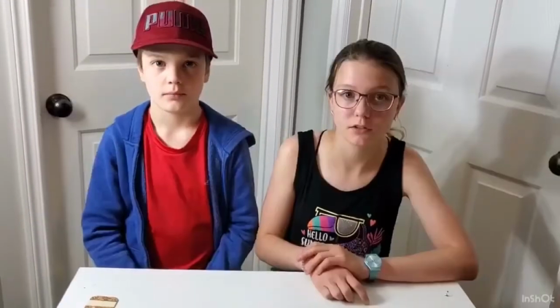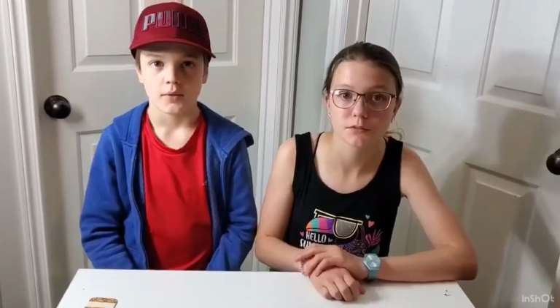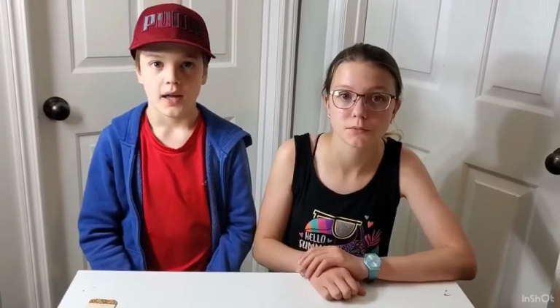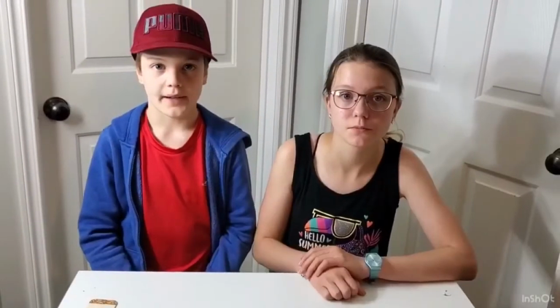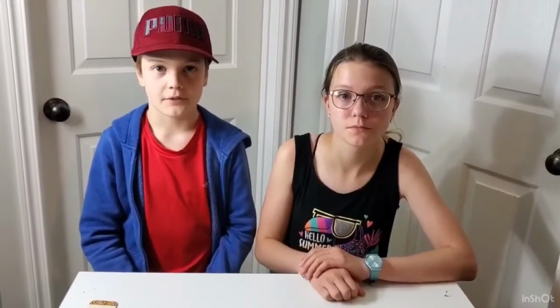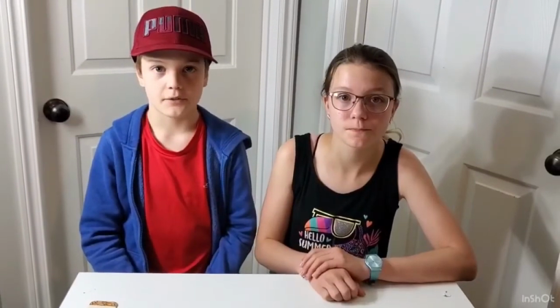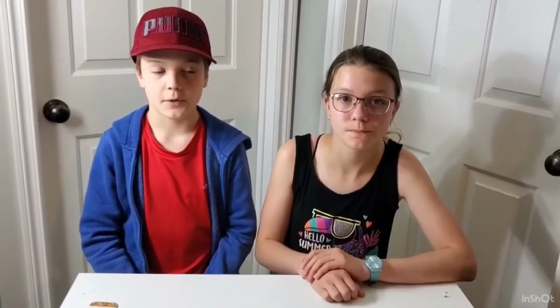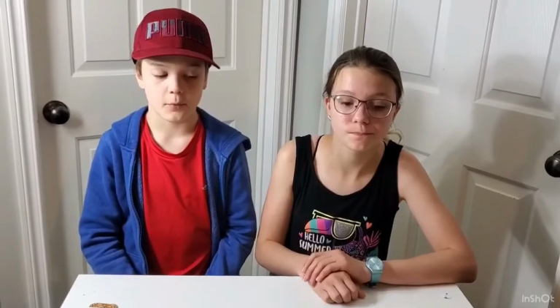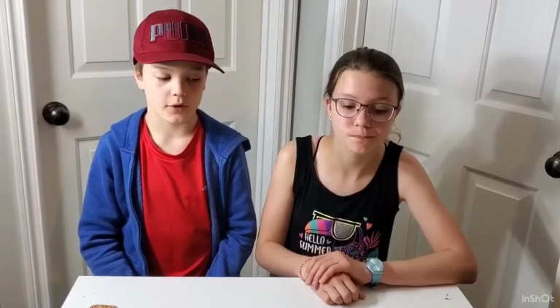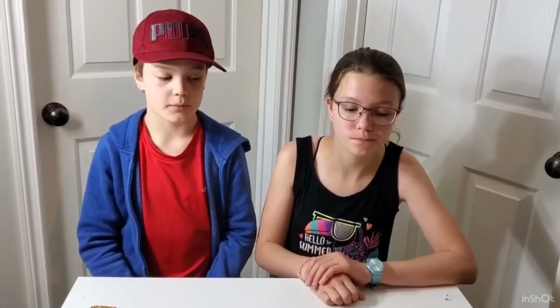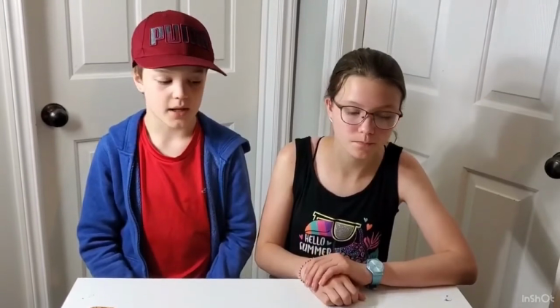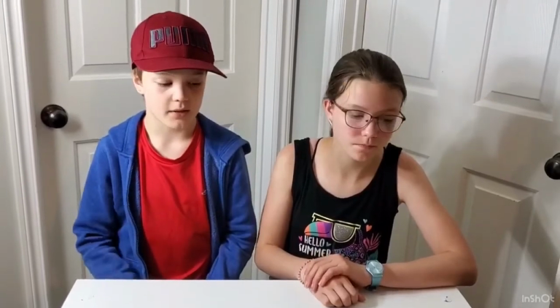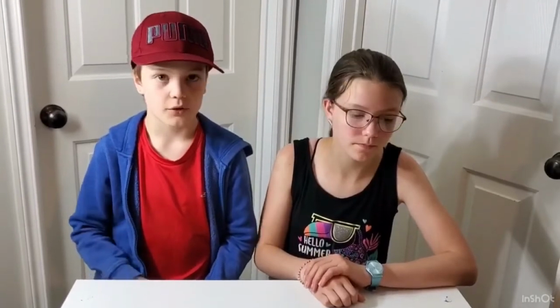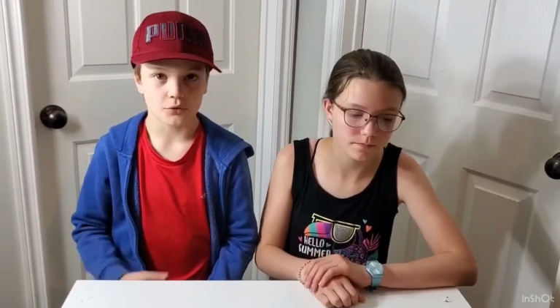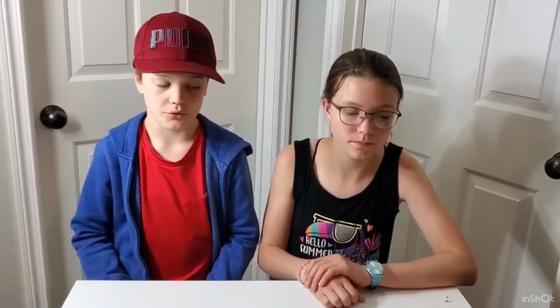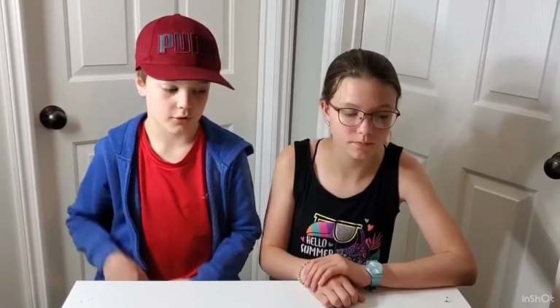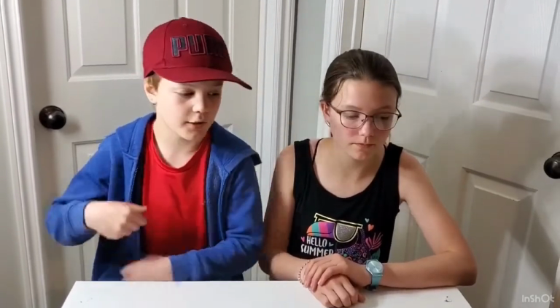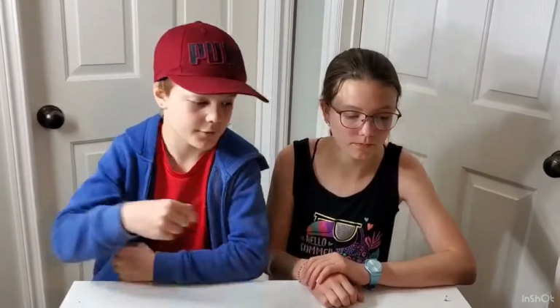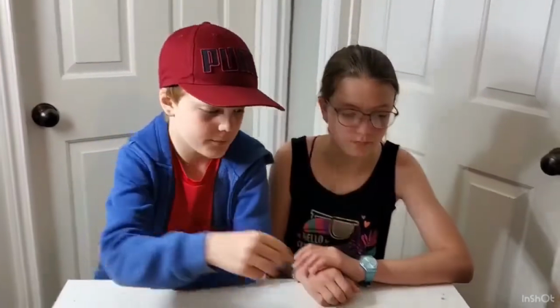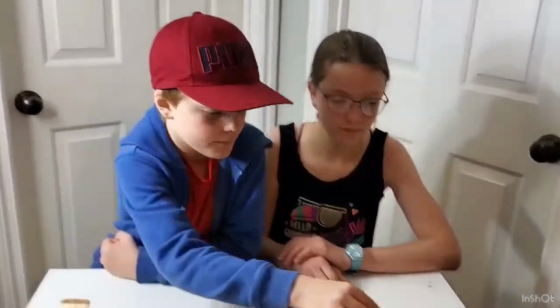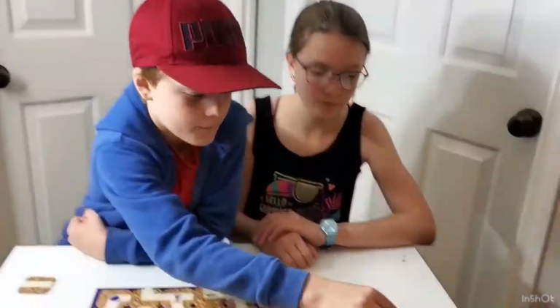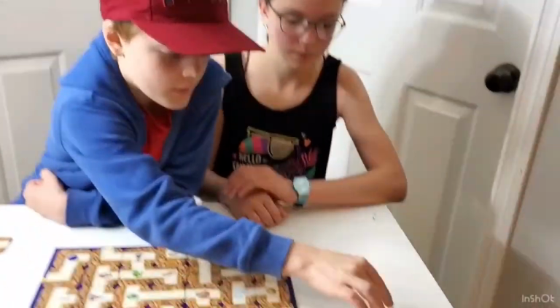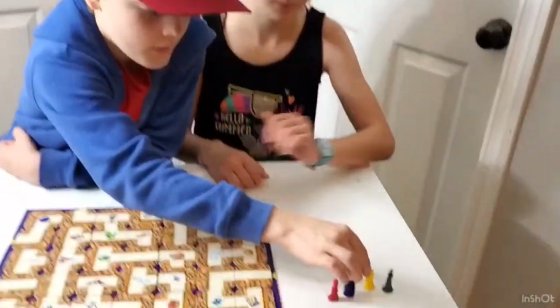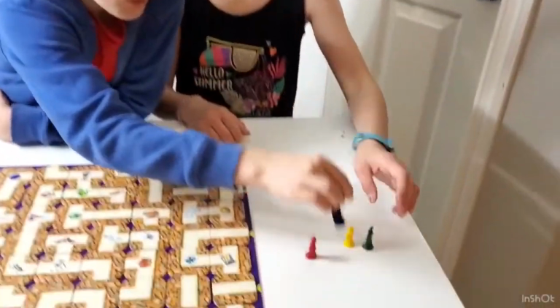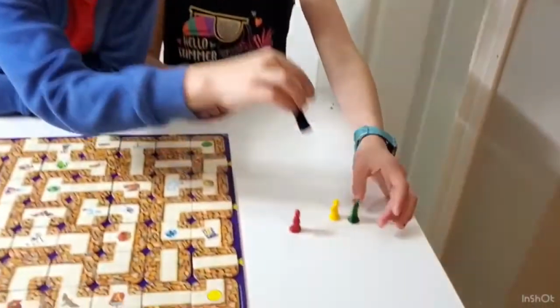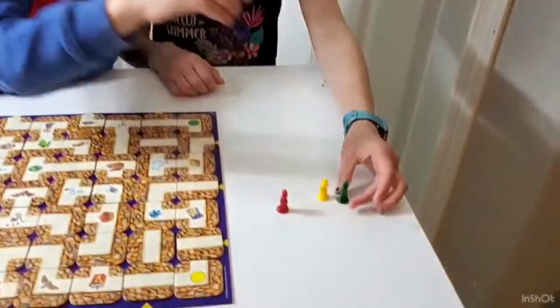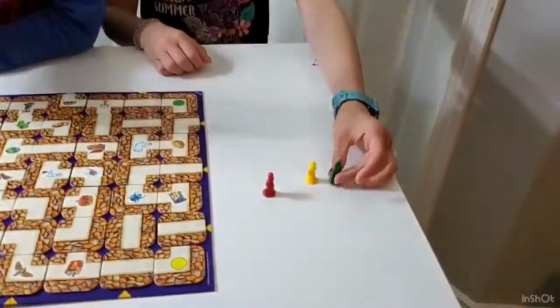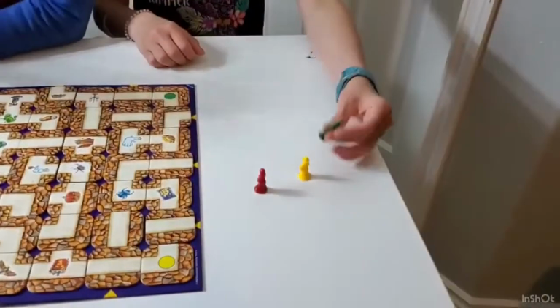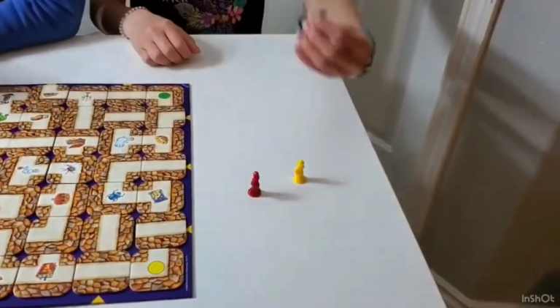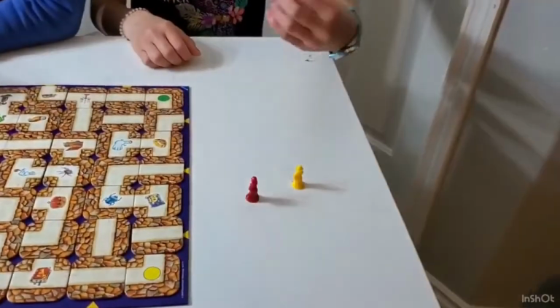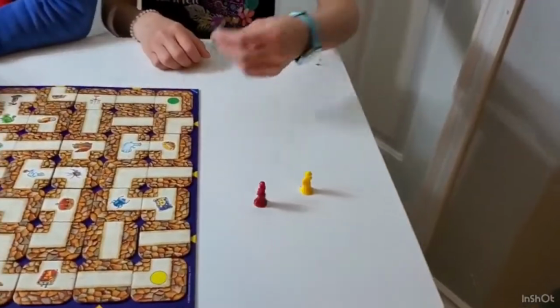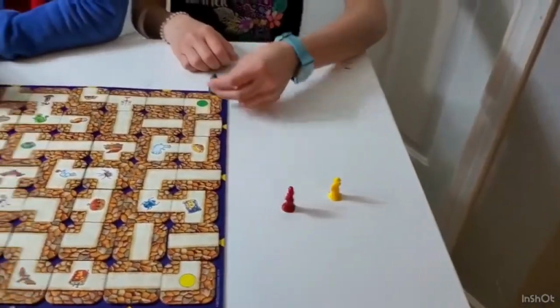After the board is made, you choose your character. I'll be blue and I'll be green.